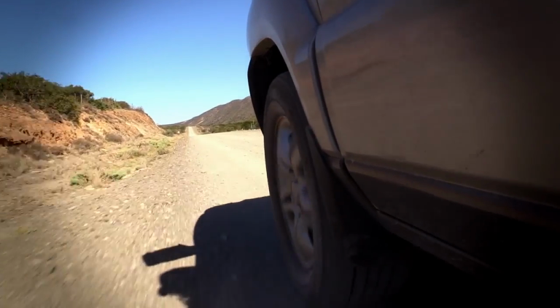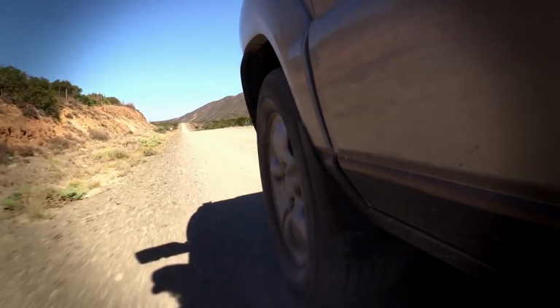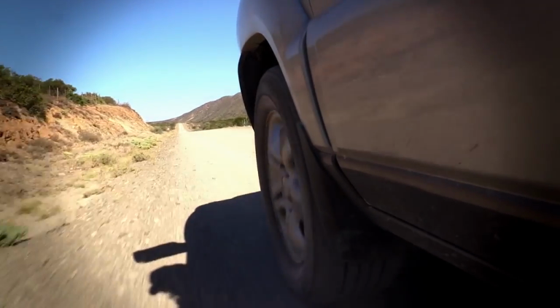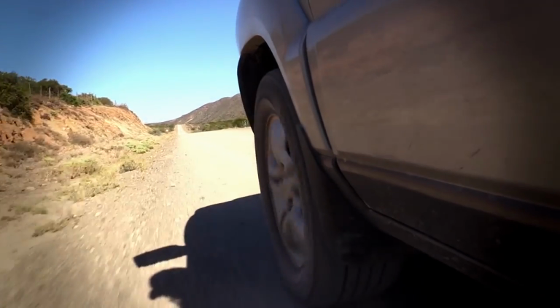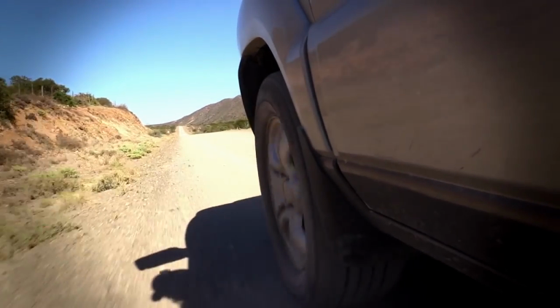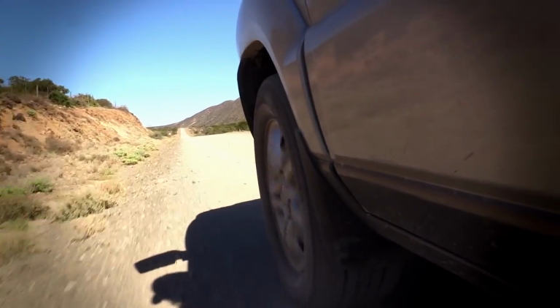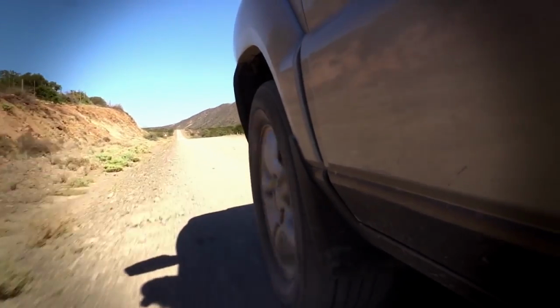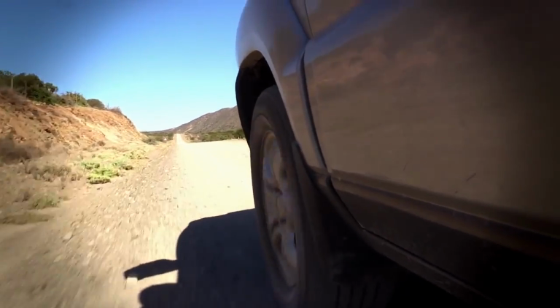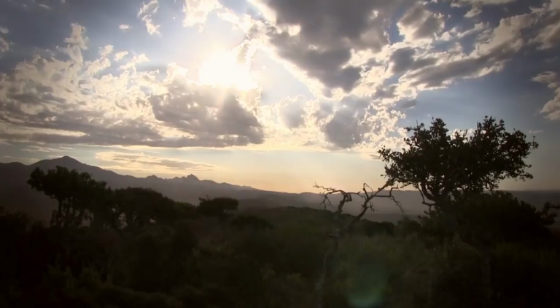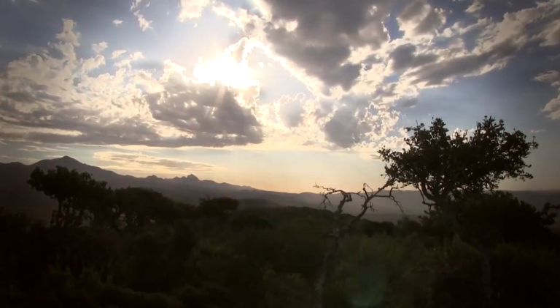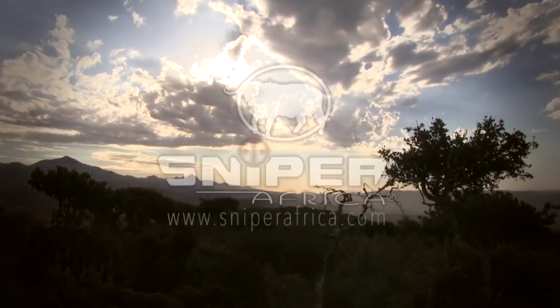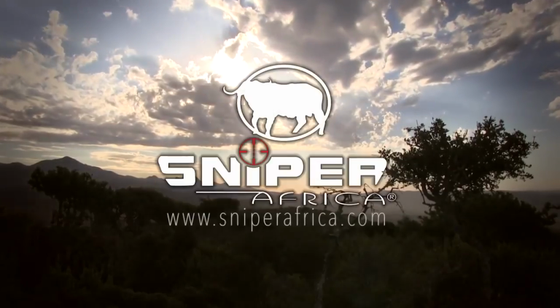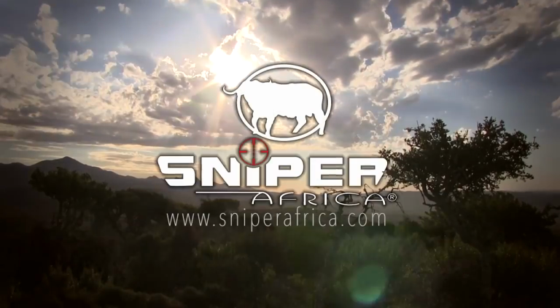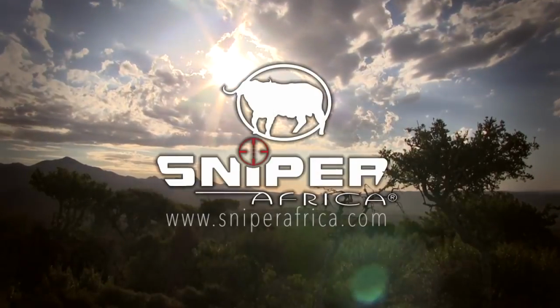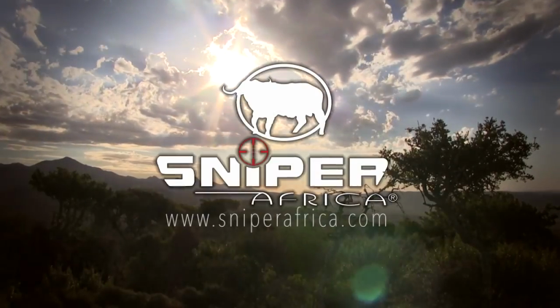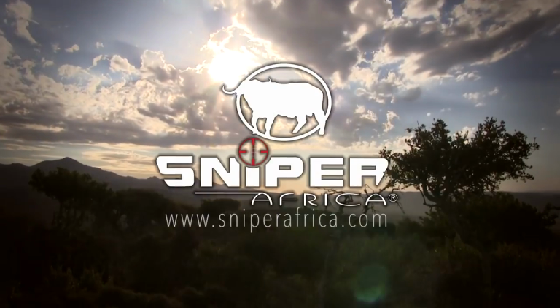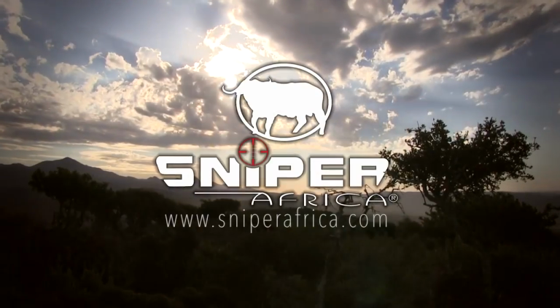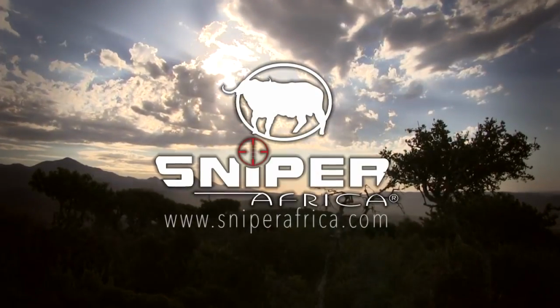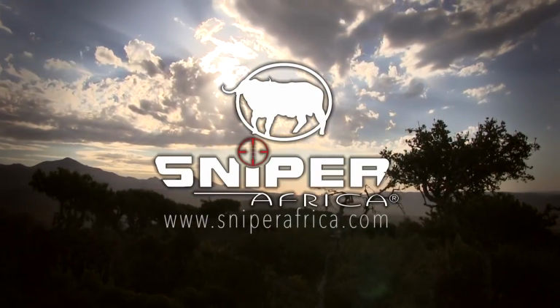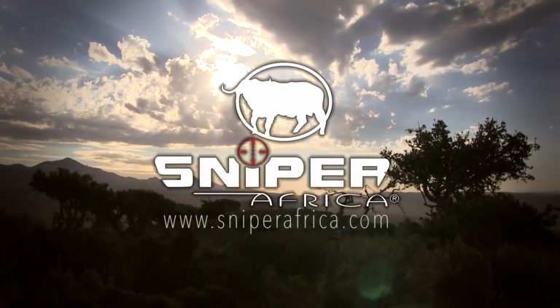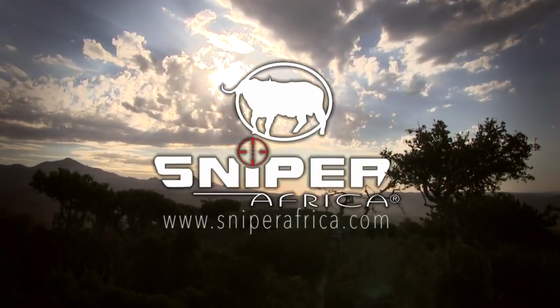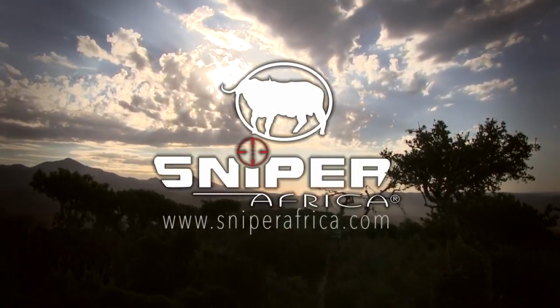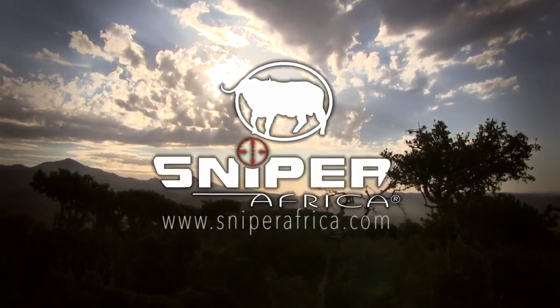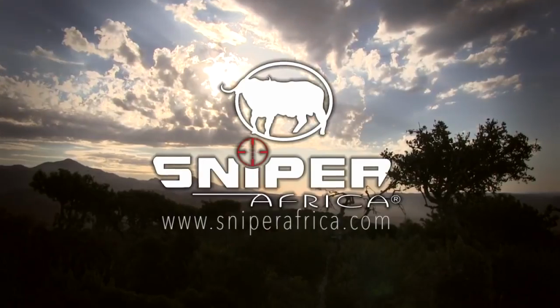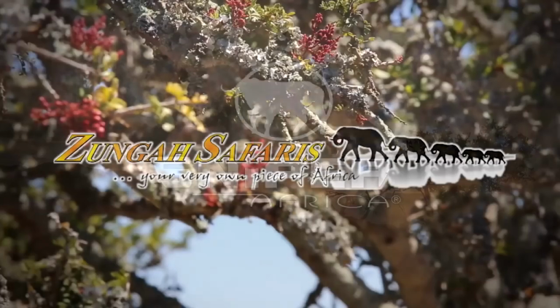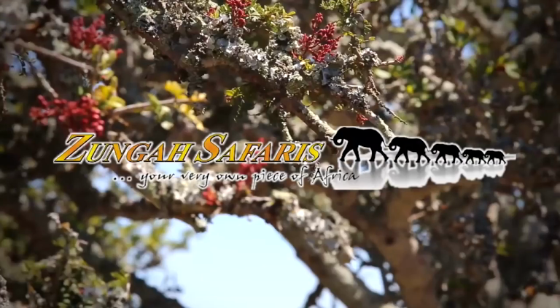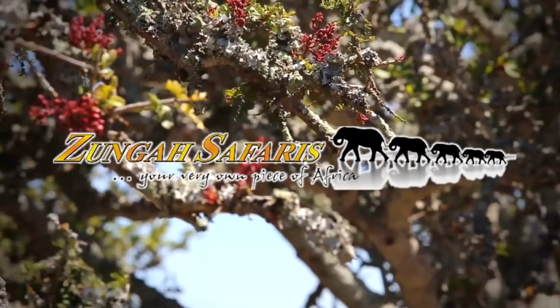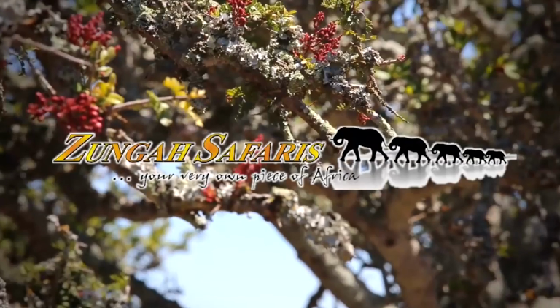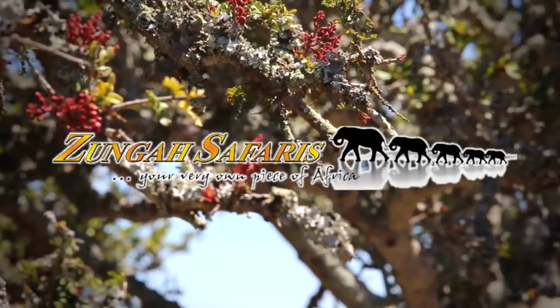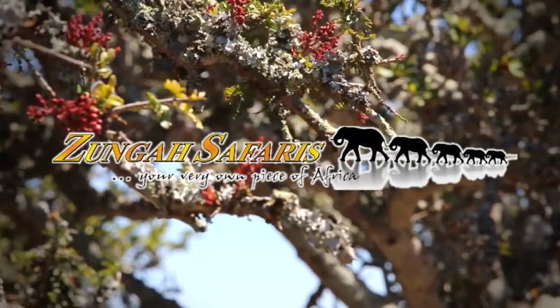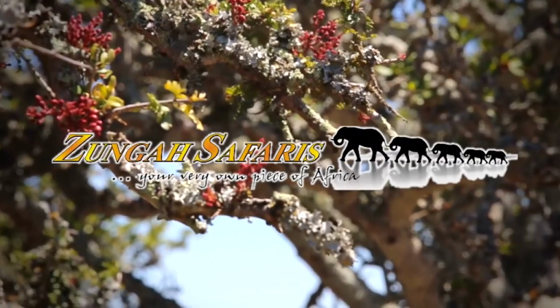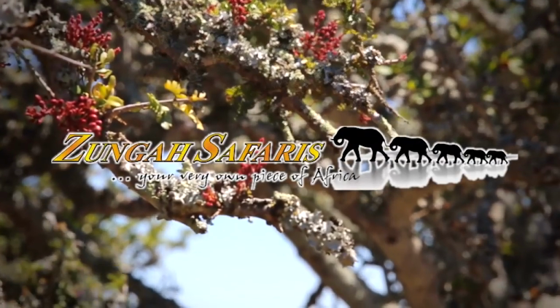This episode of African Hunter has been brought to you by Sniper Africa and Zunga Safaris.